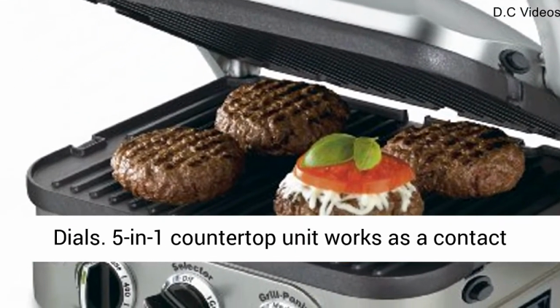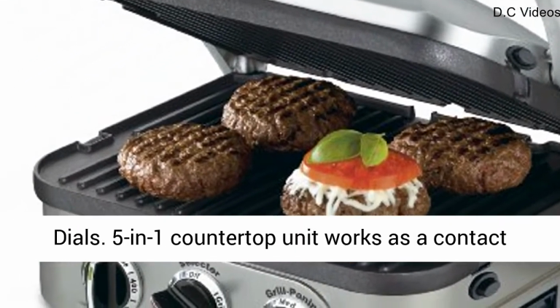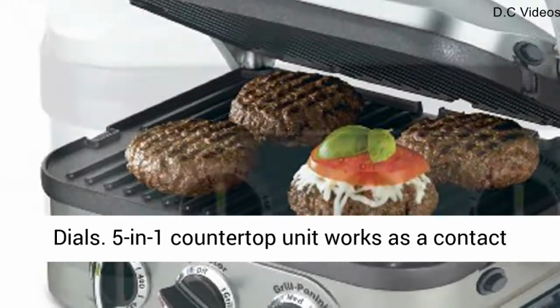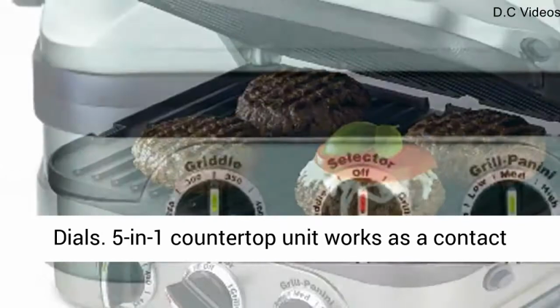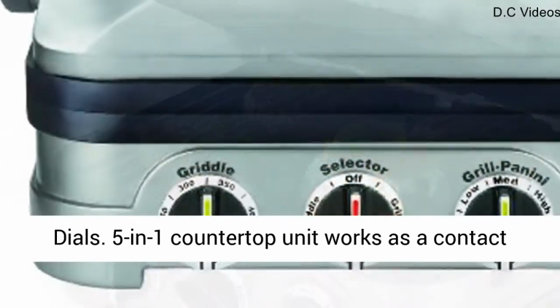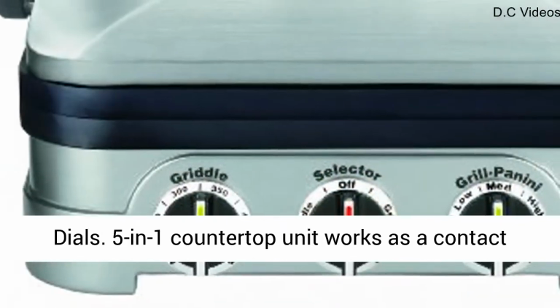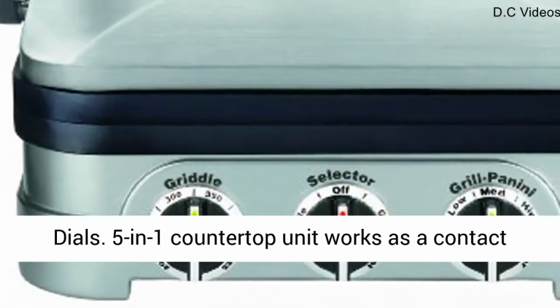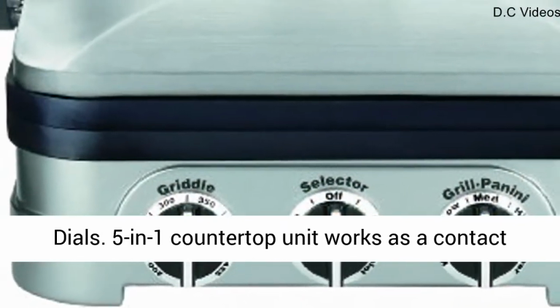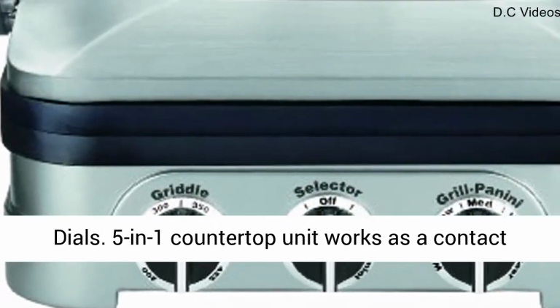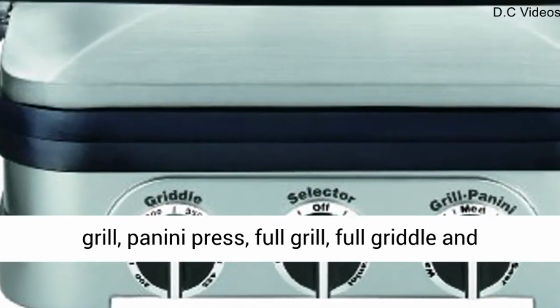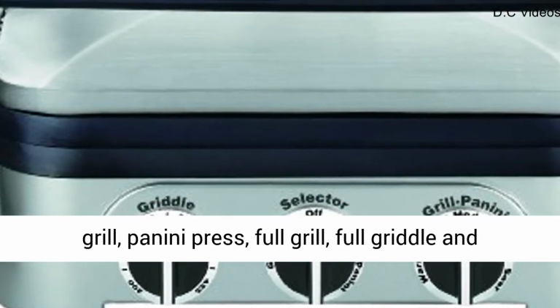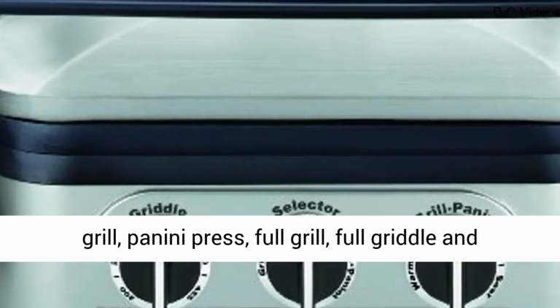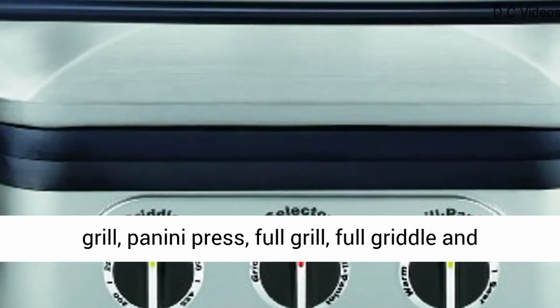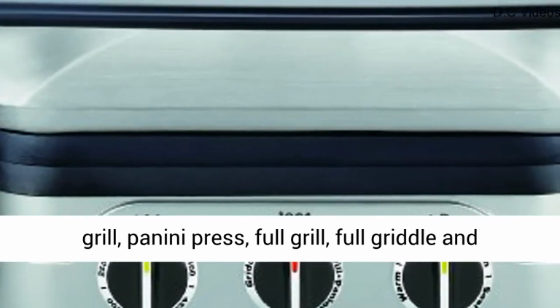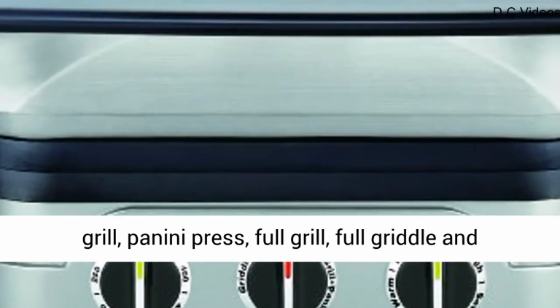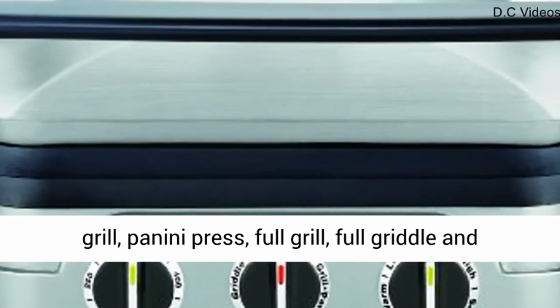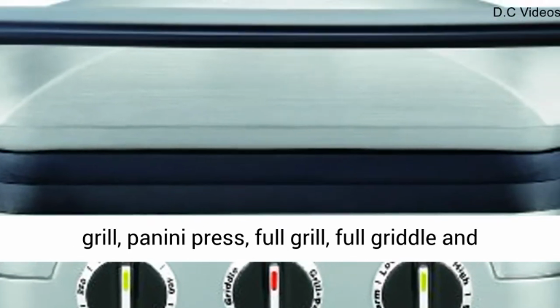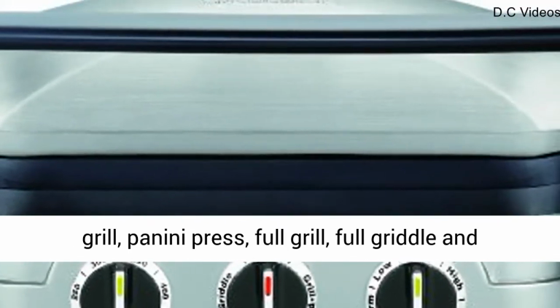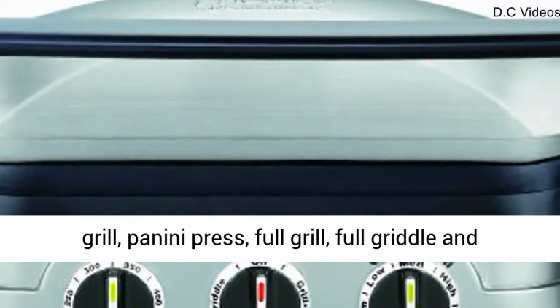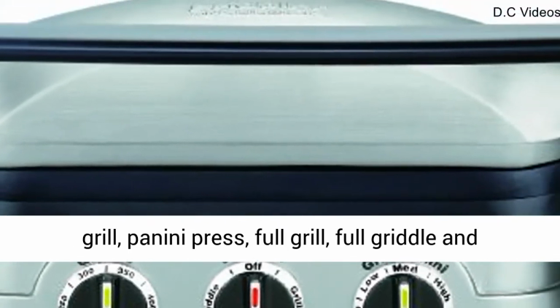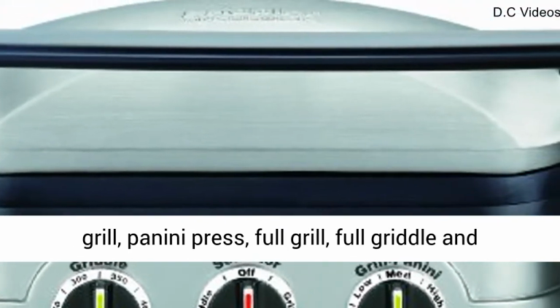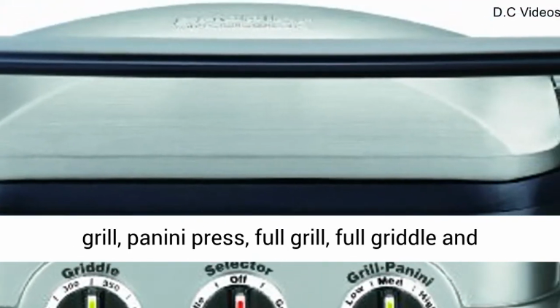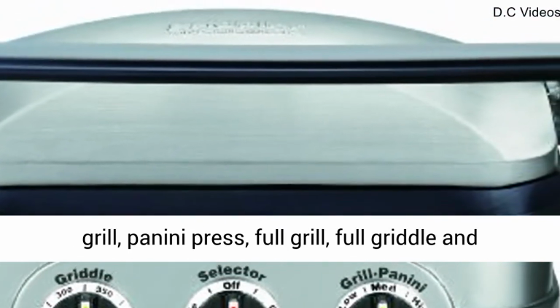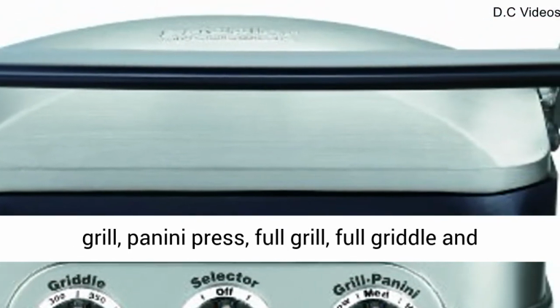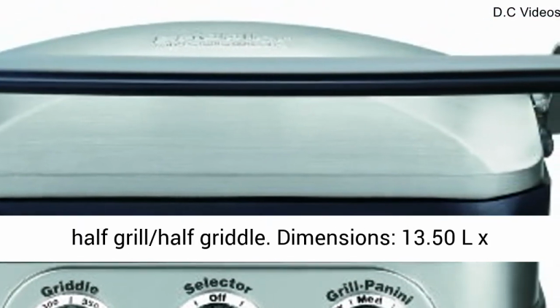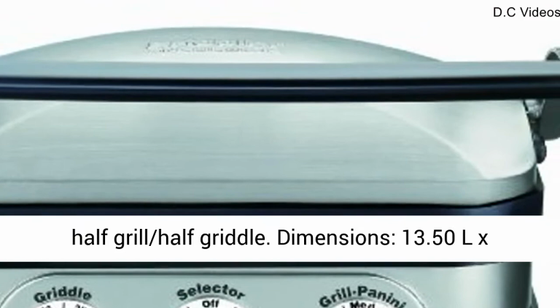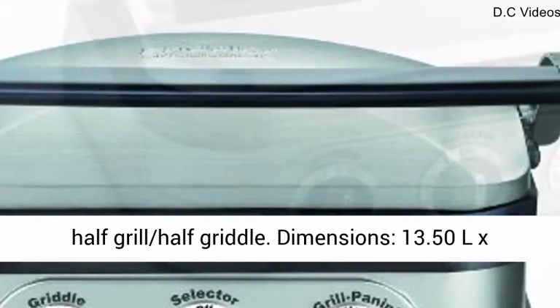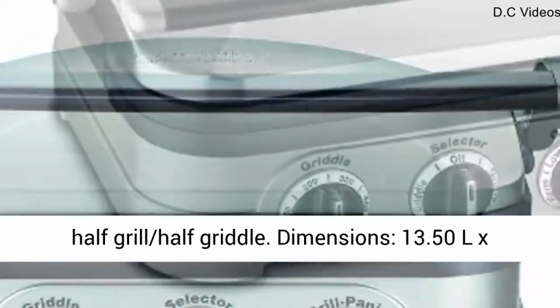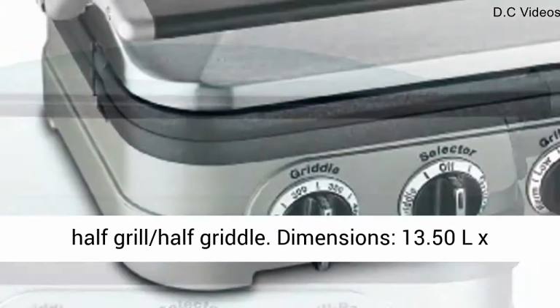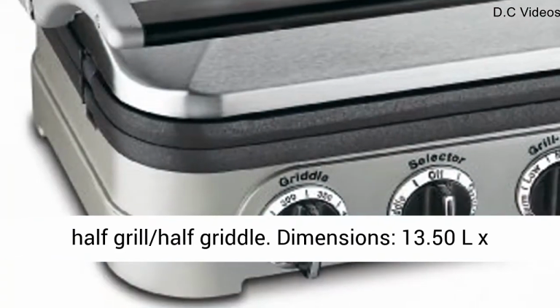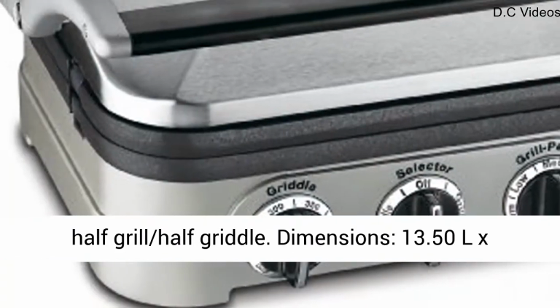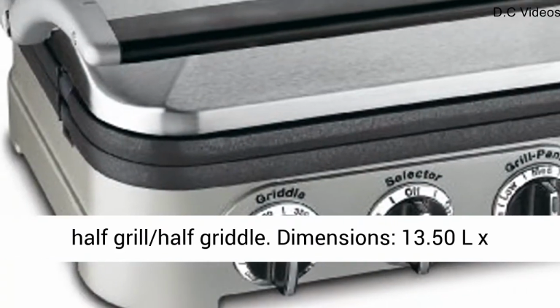5-in-1 Countertop Unit works as a Contact Grill, Panini Press, Full Grill, Full Griddle, and Half Grill, Half Griddle.